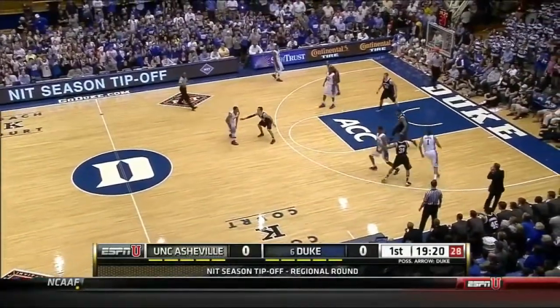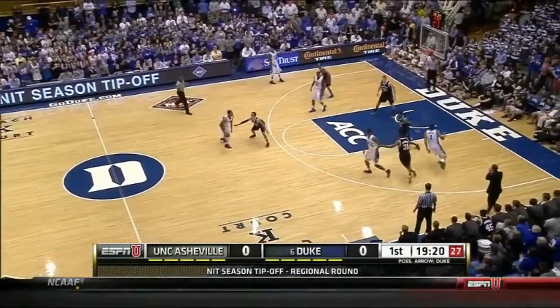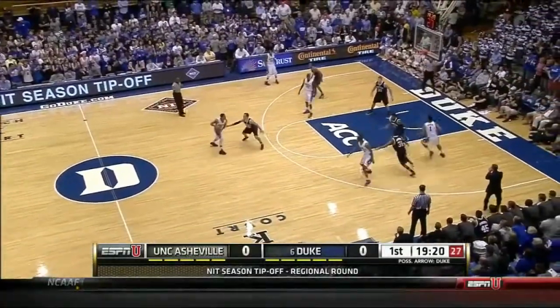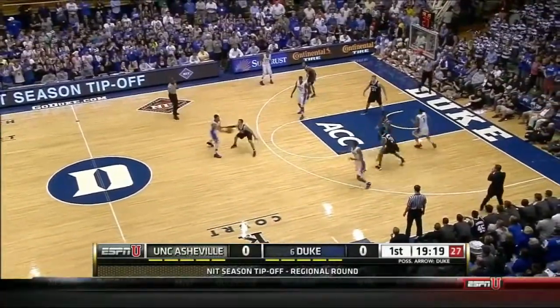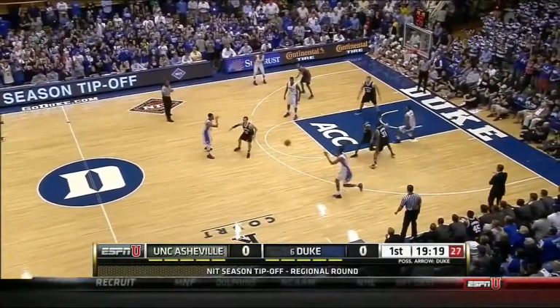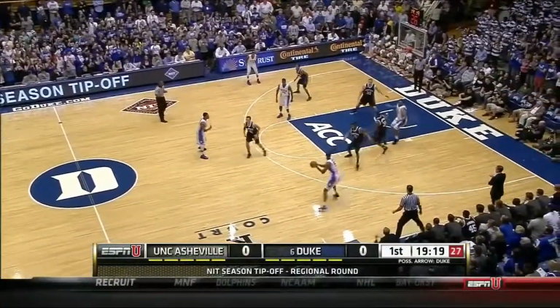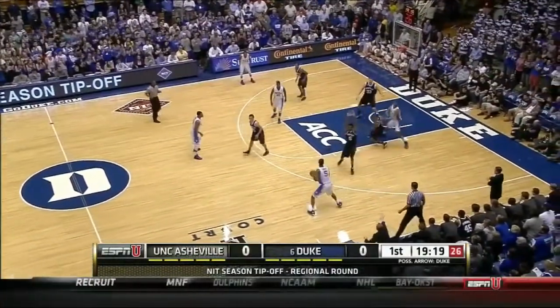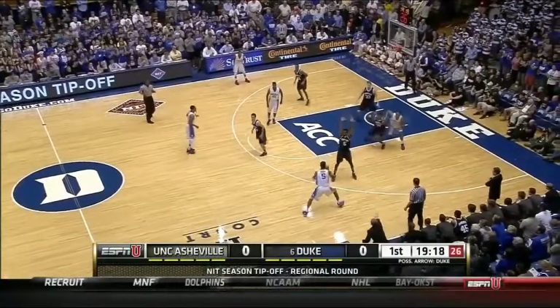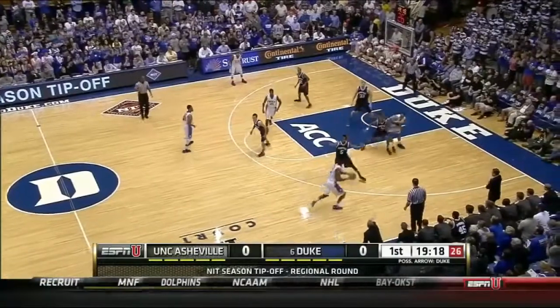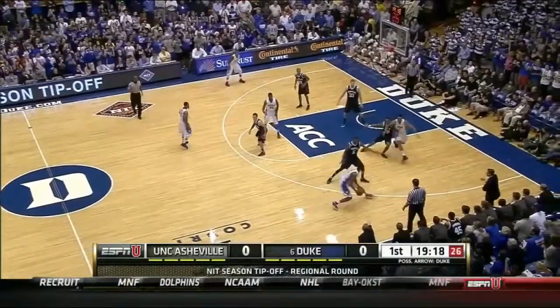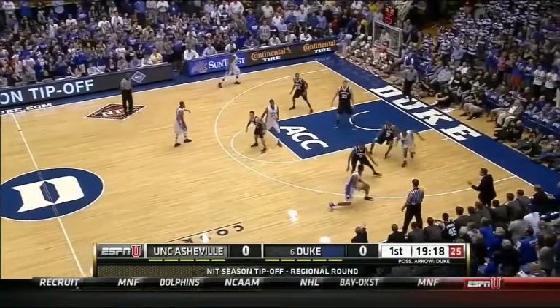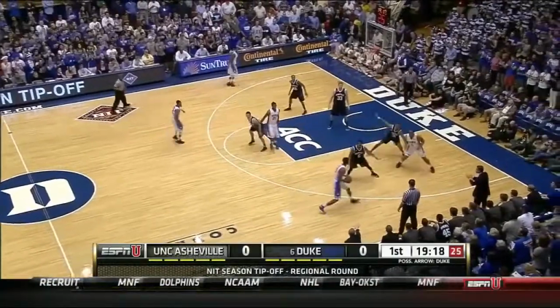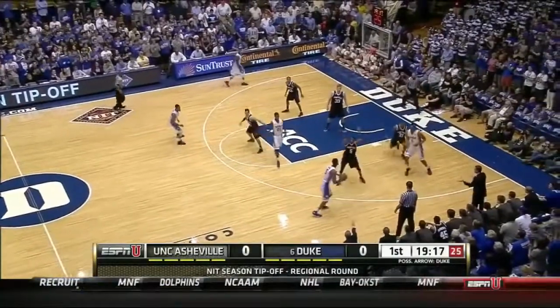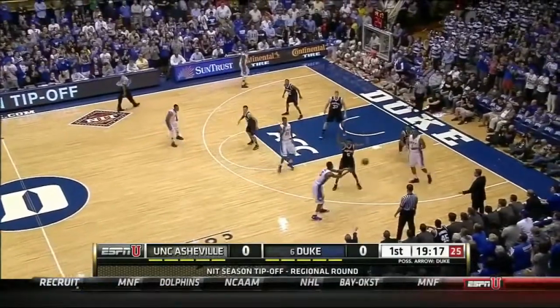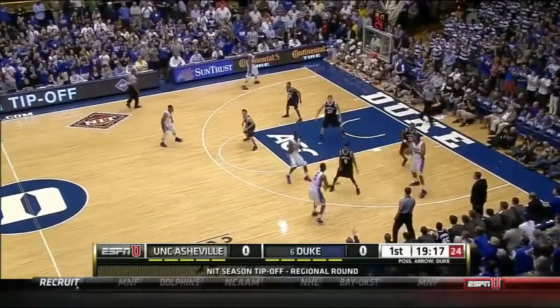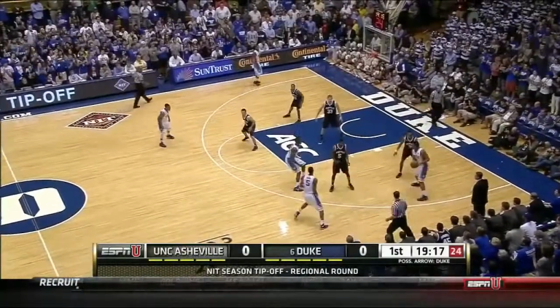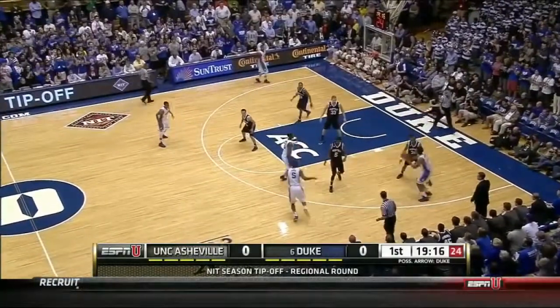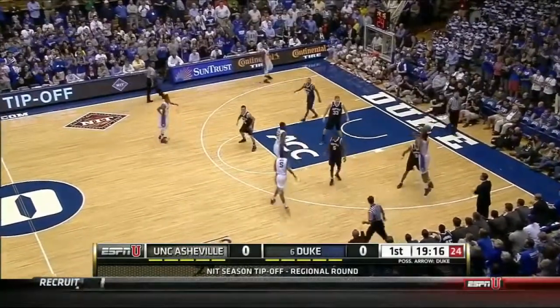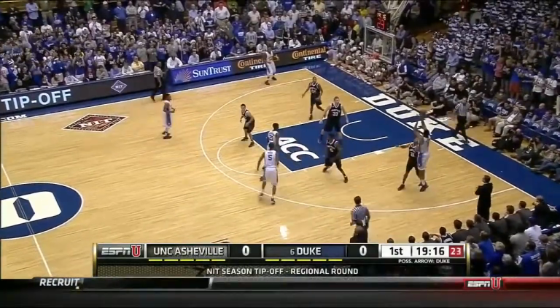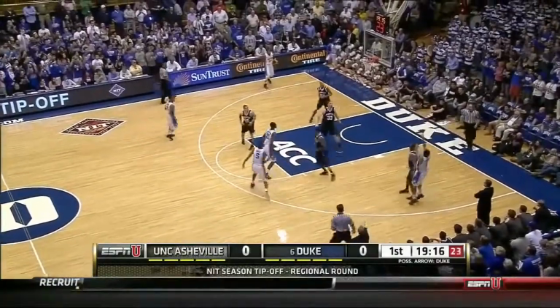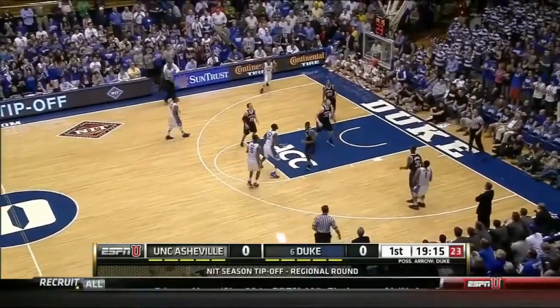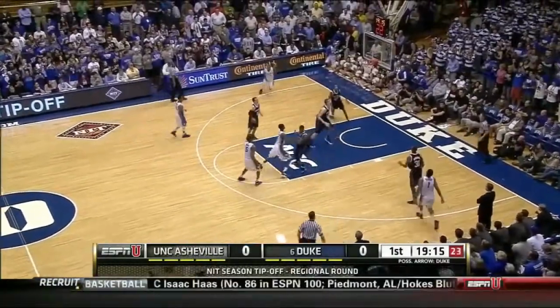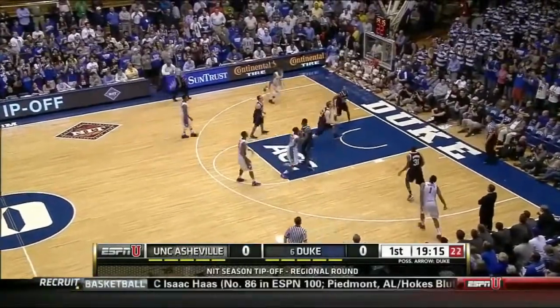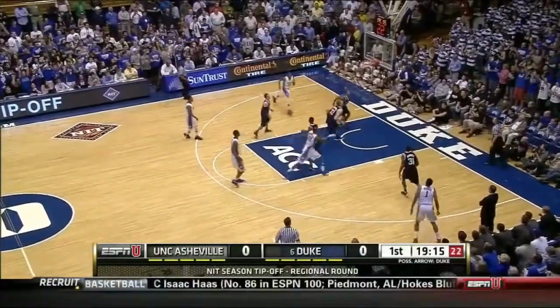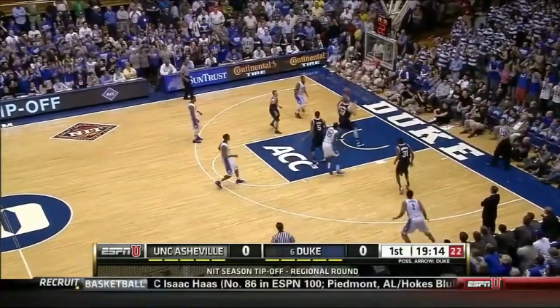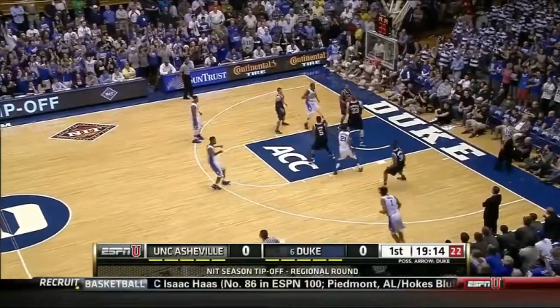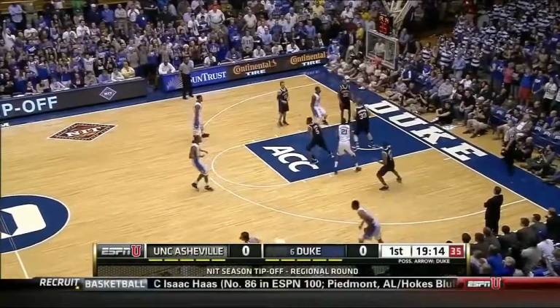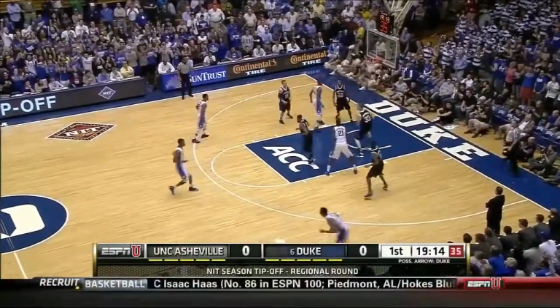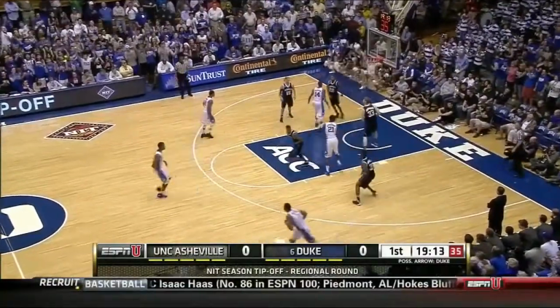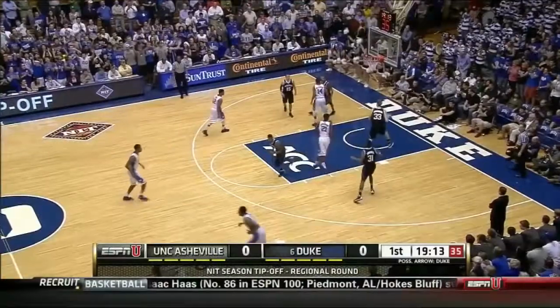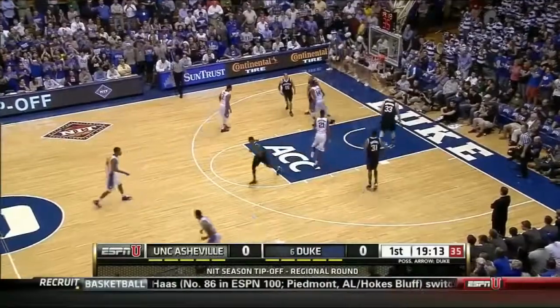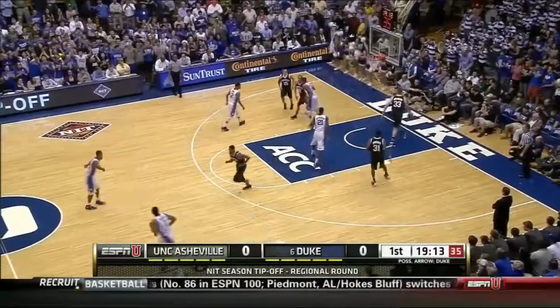Duke has dominated the preseason NIT with four titles. Parker with range inside the line.